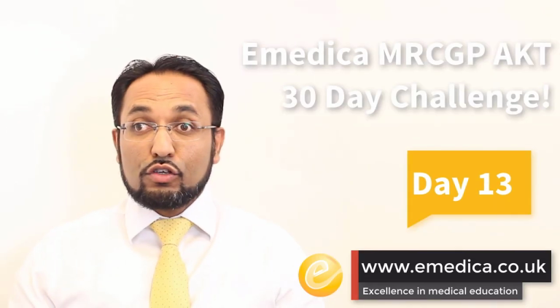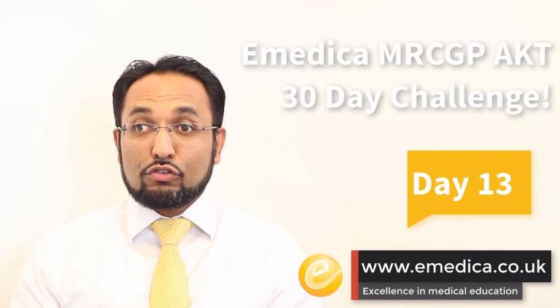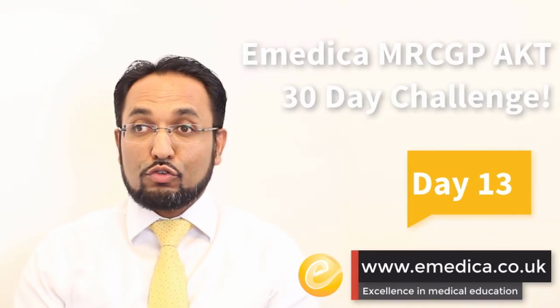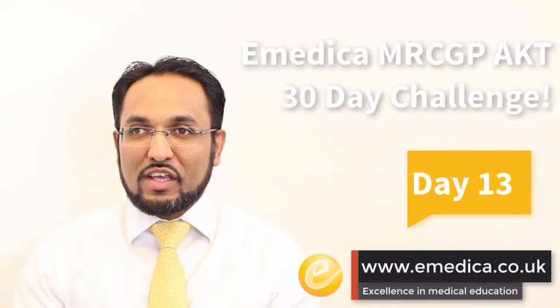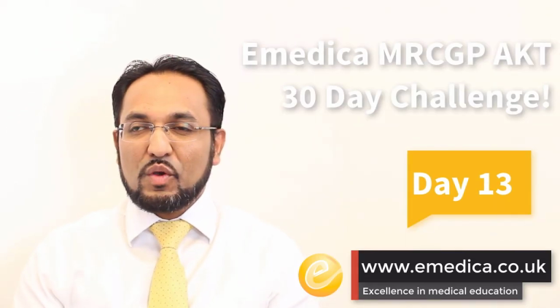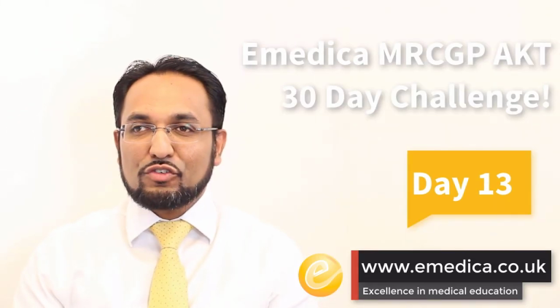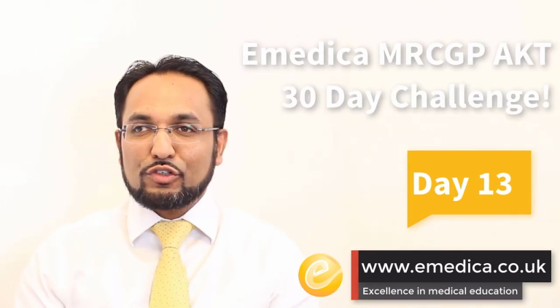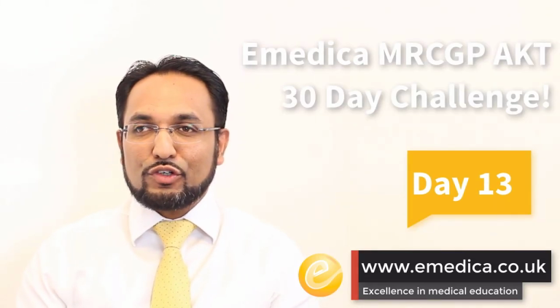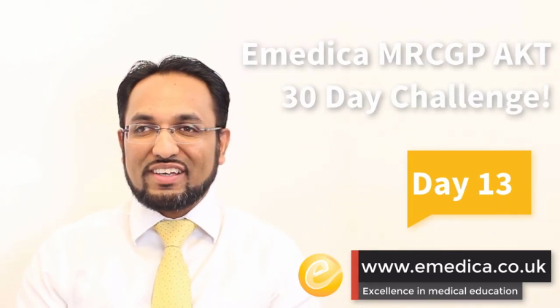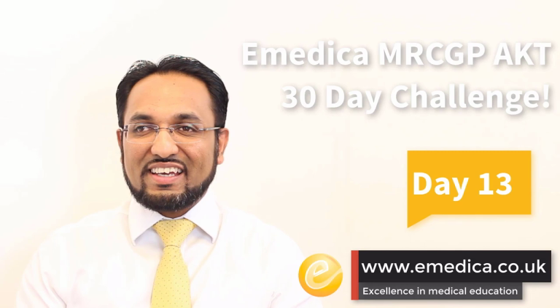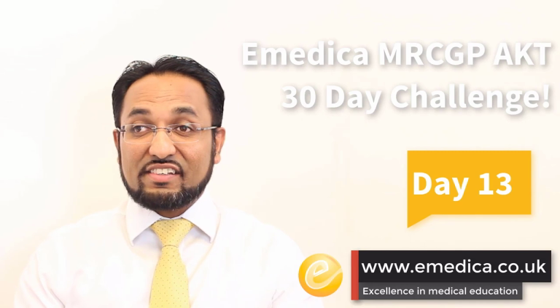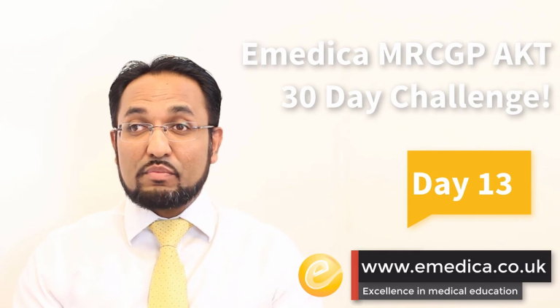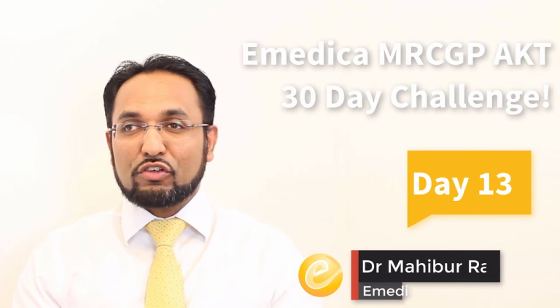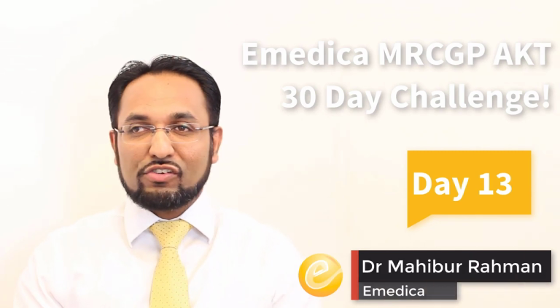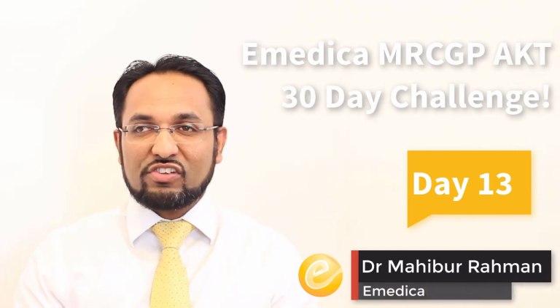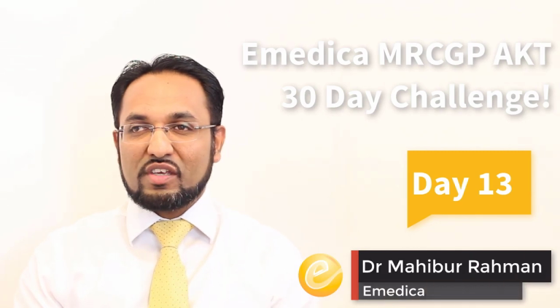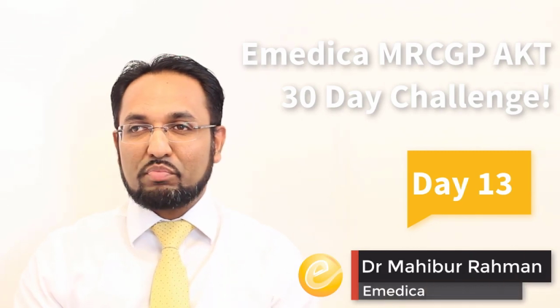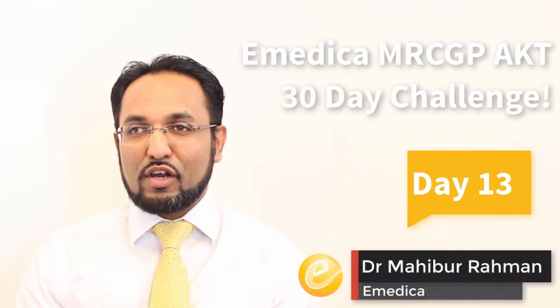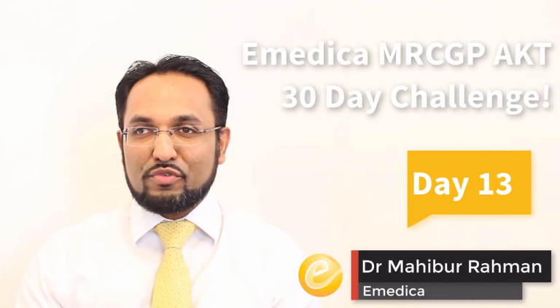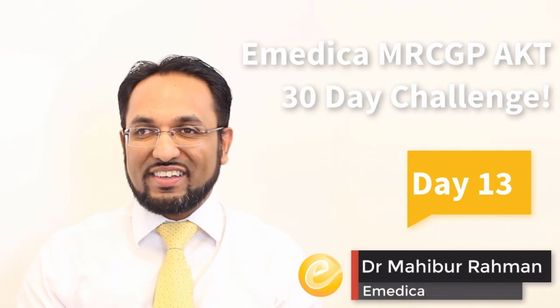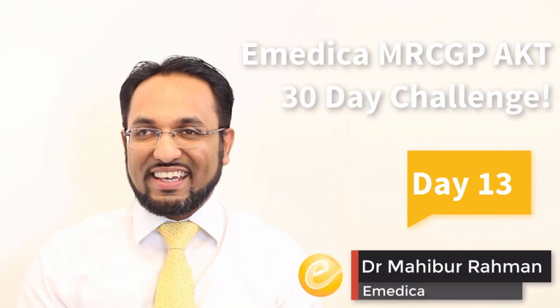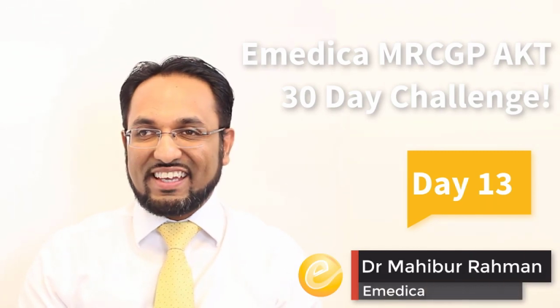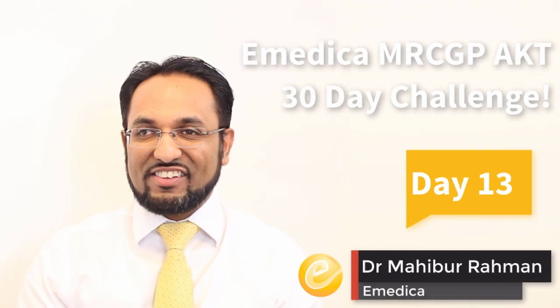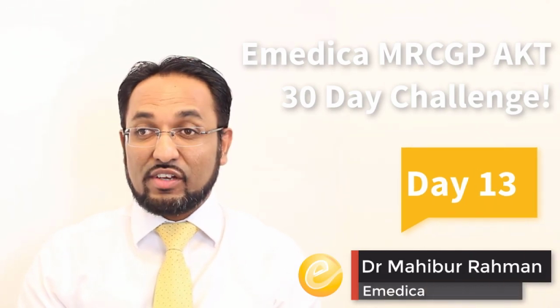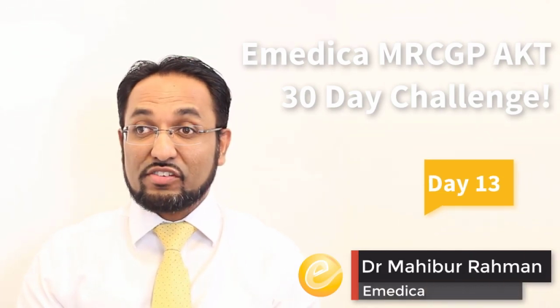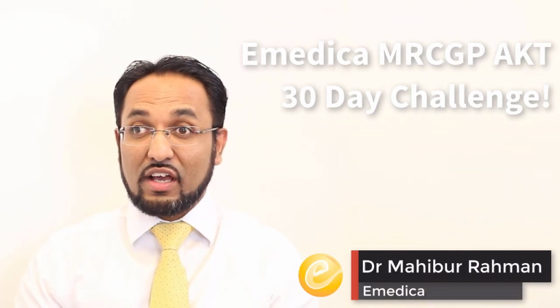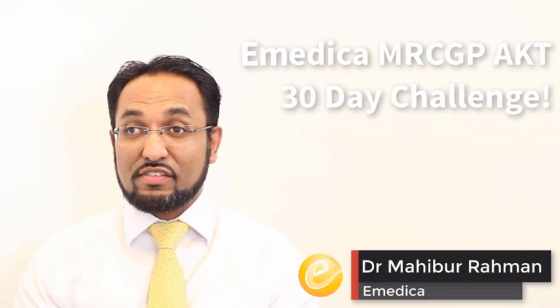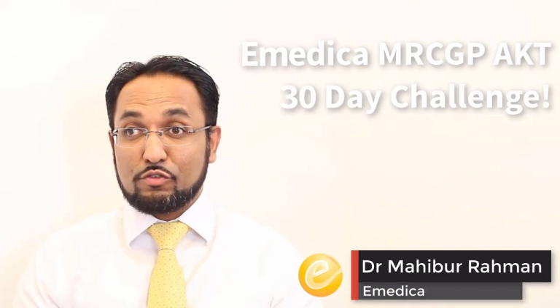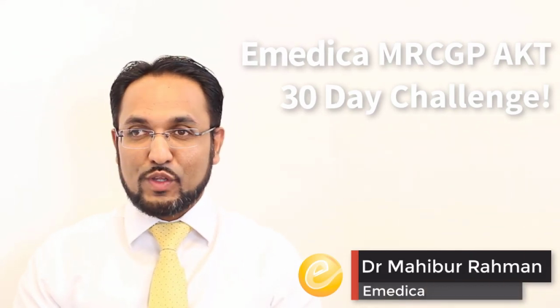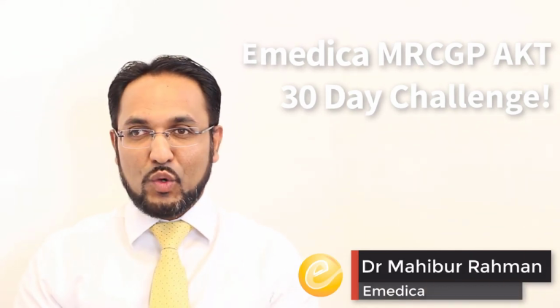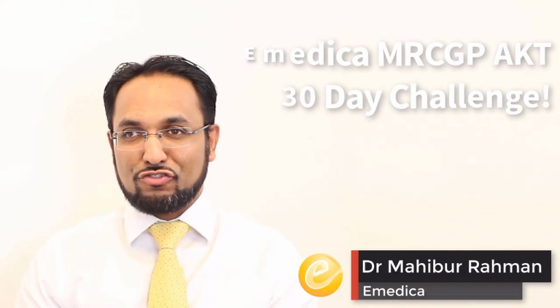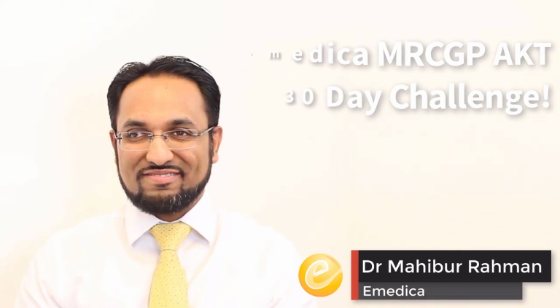Today we're going to look at emergencies in primary care. Let's start, as ever, with a question.